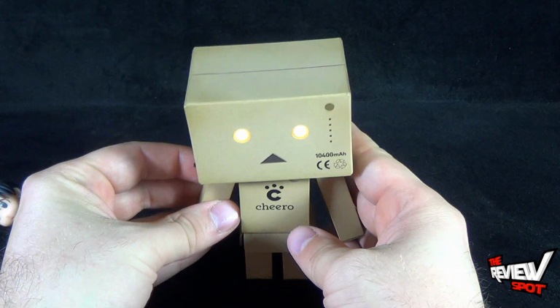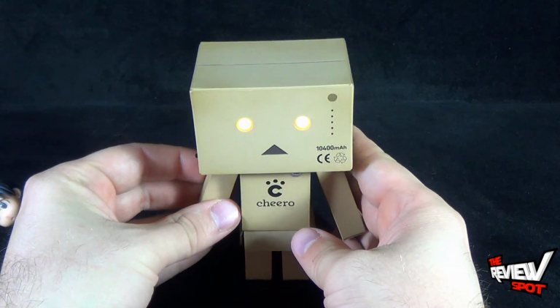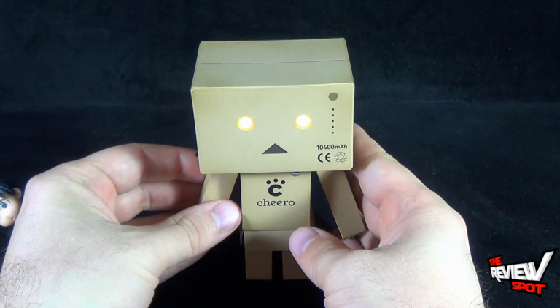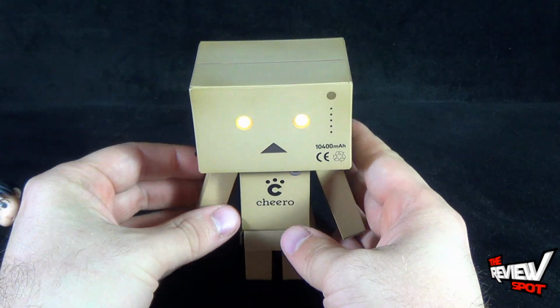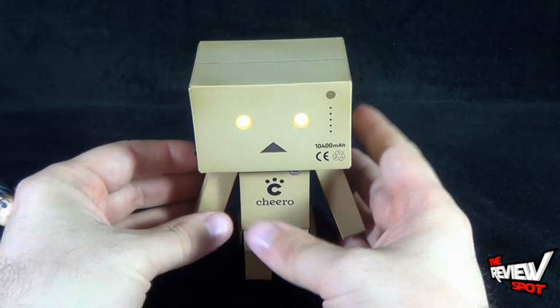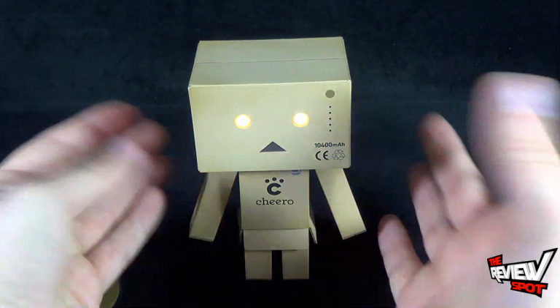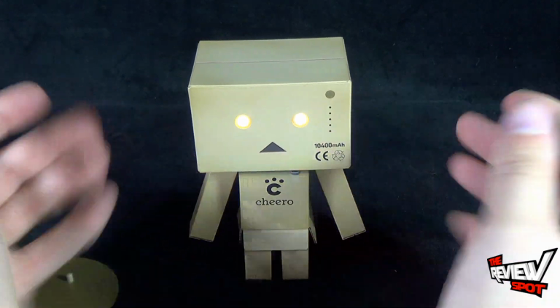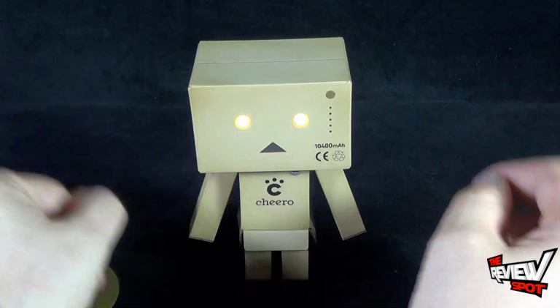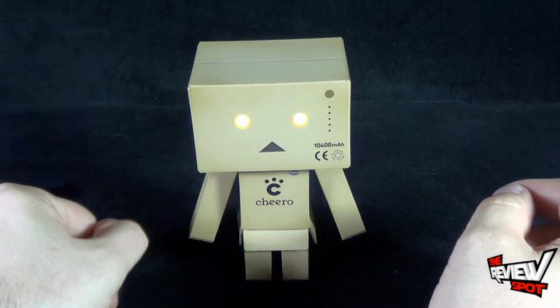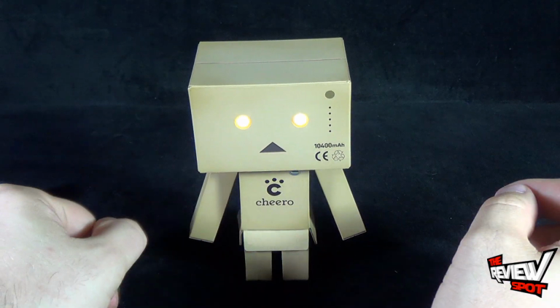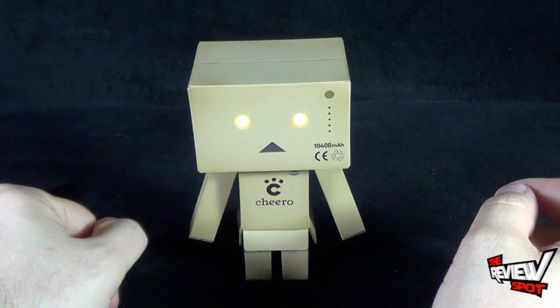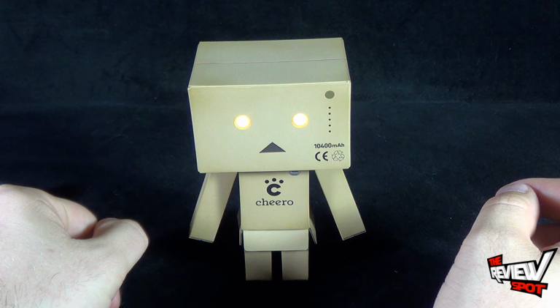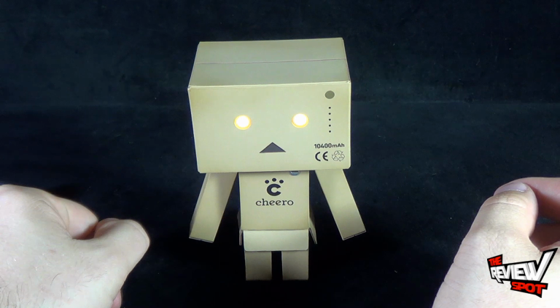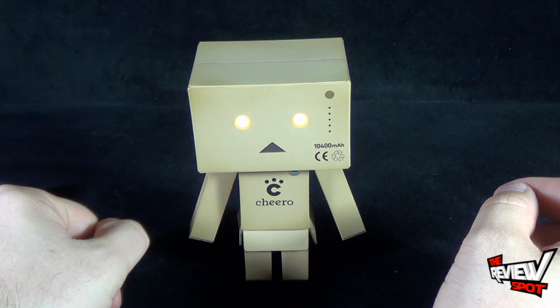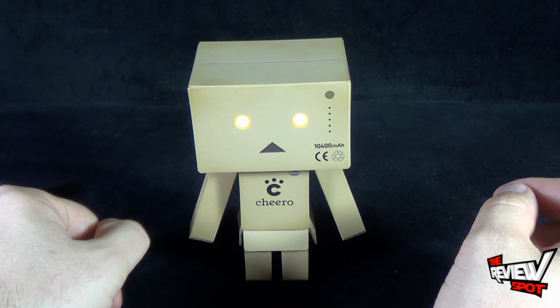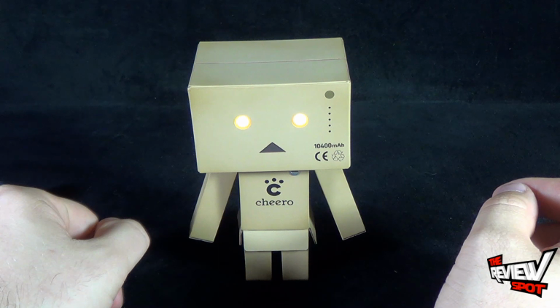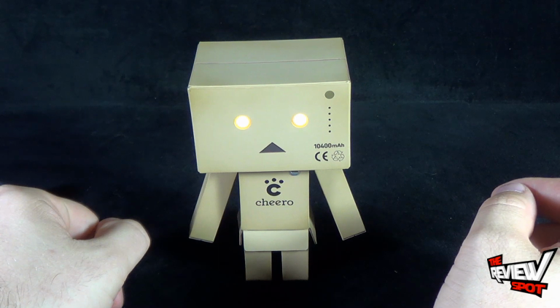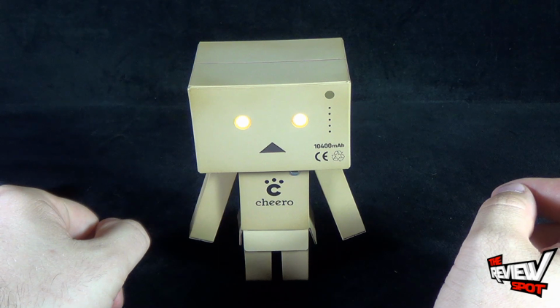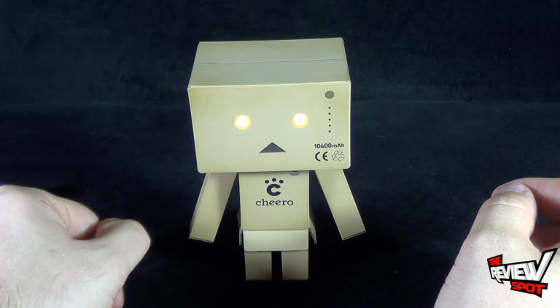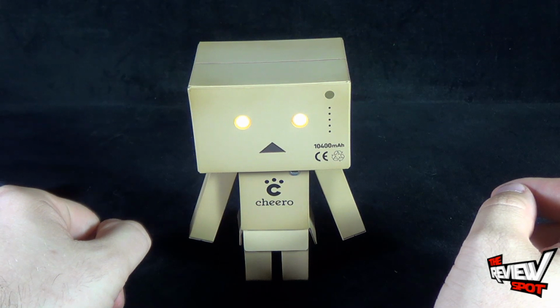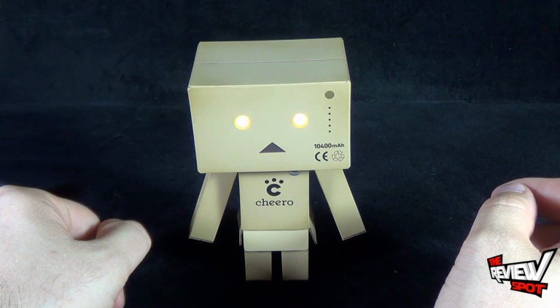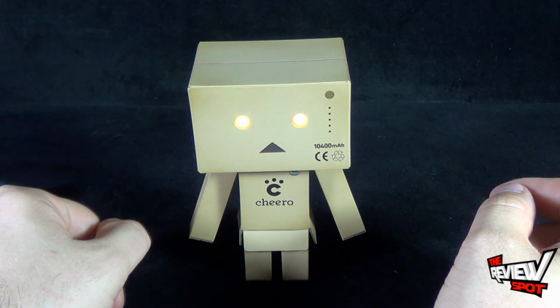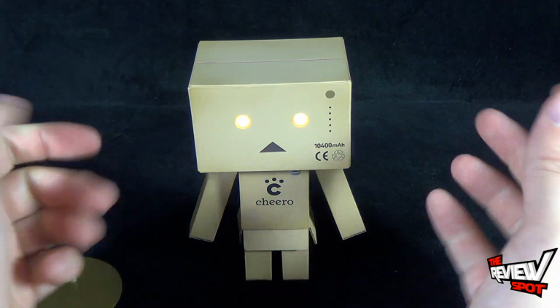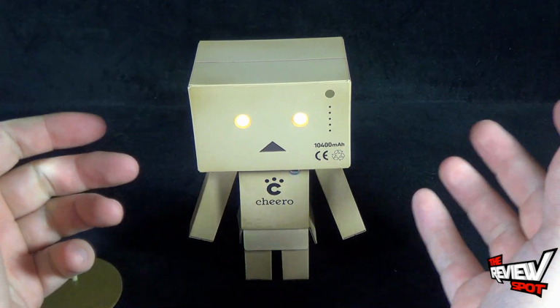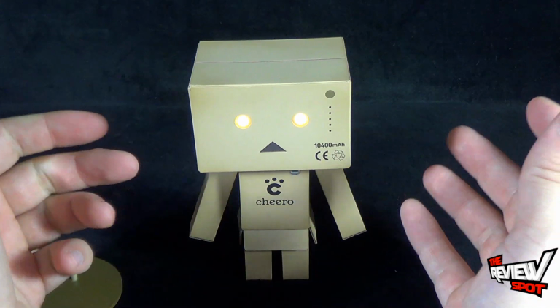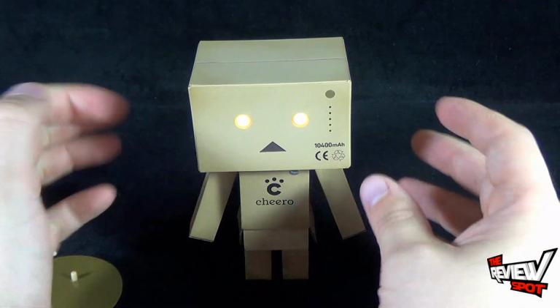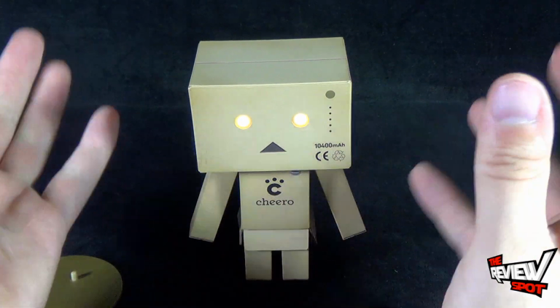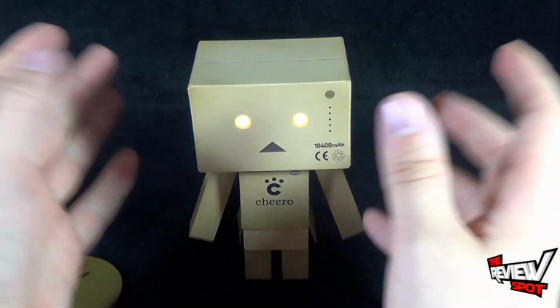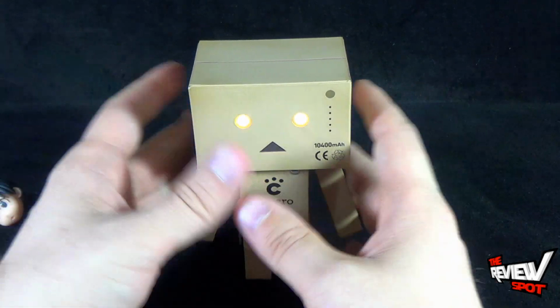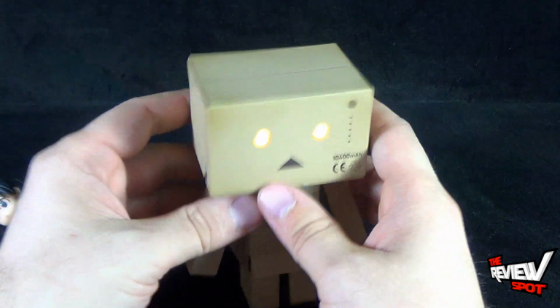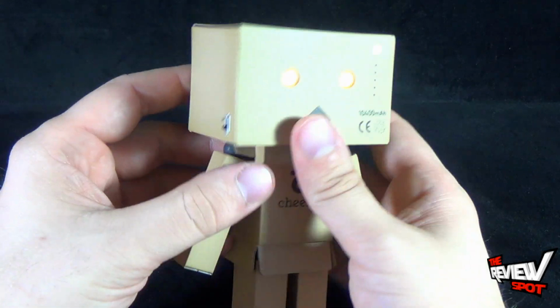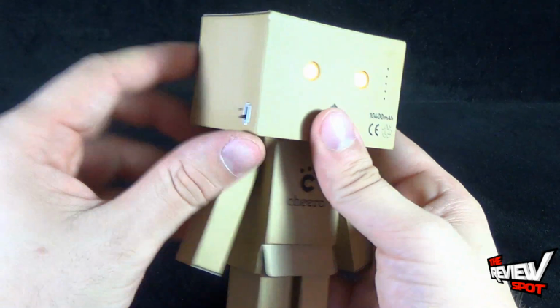You can have Danboard just kind of standing there with his eyes all lit up. That's a nice touch — I really like that.